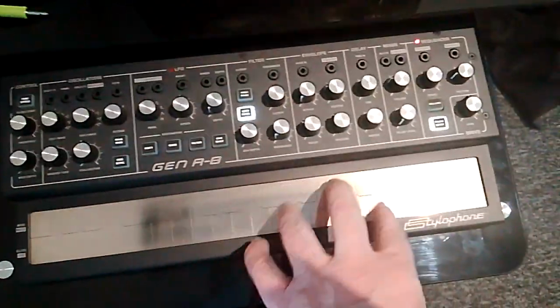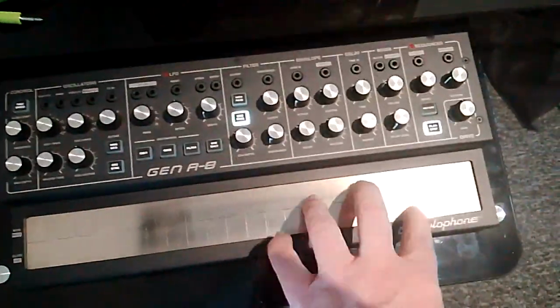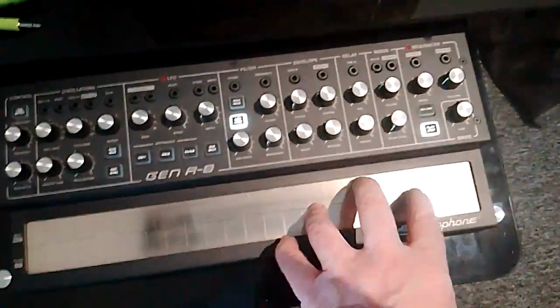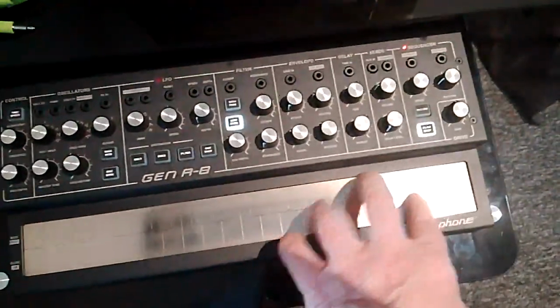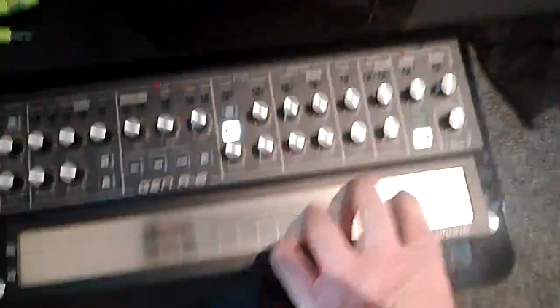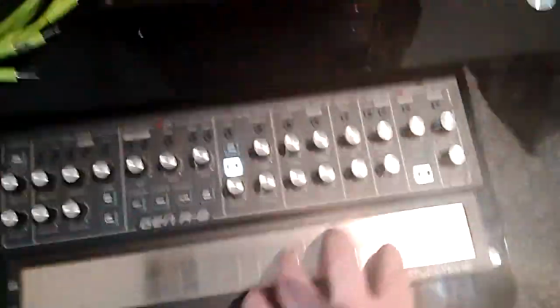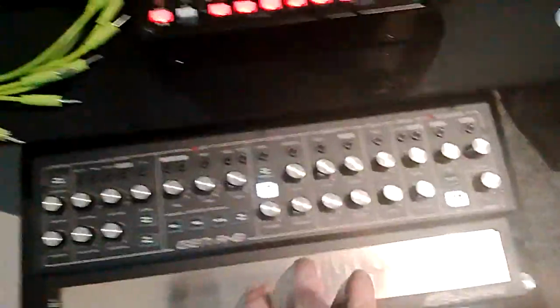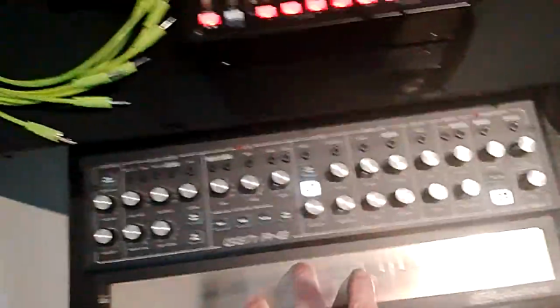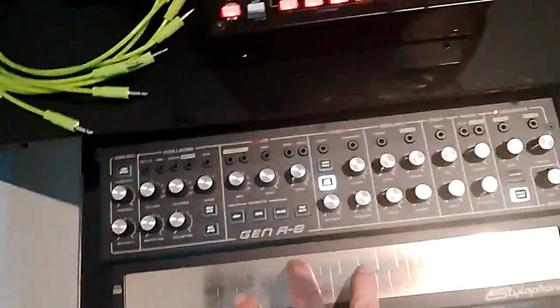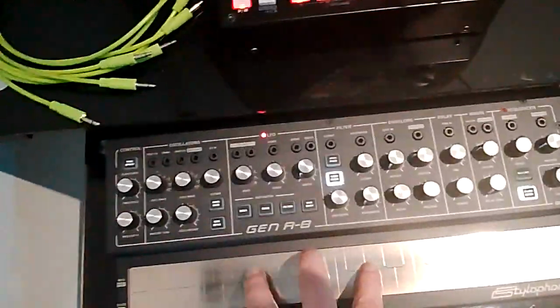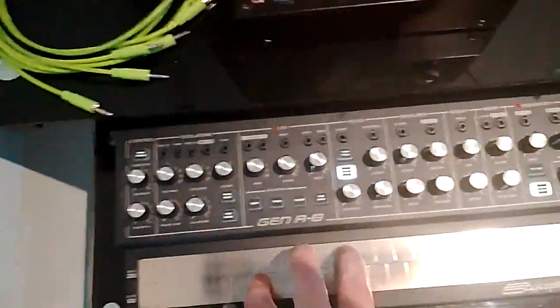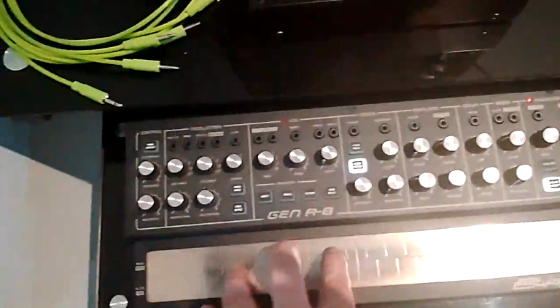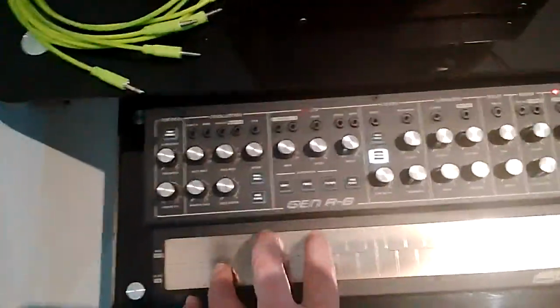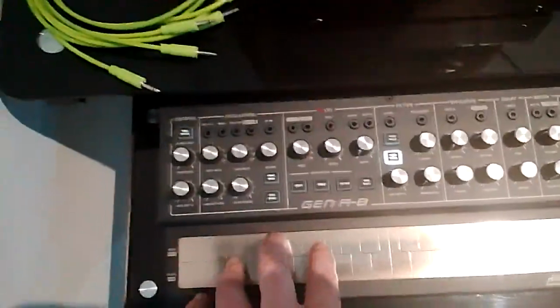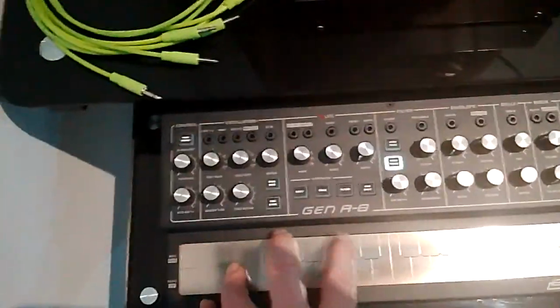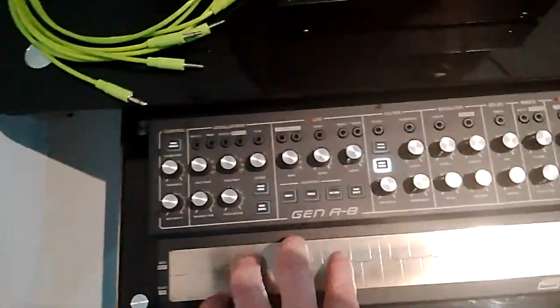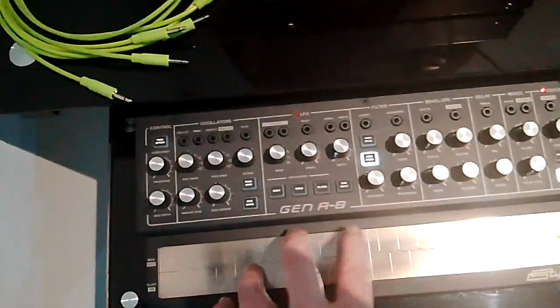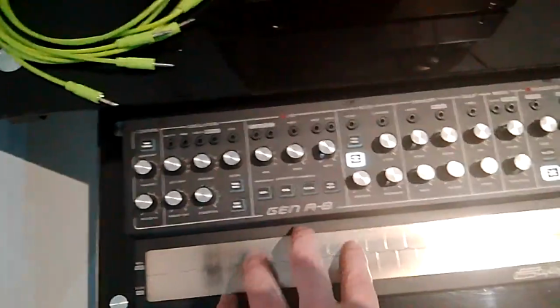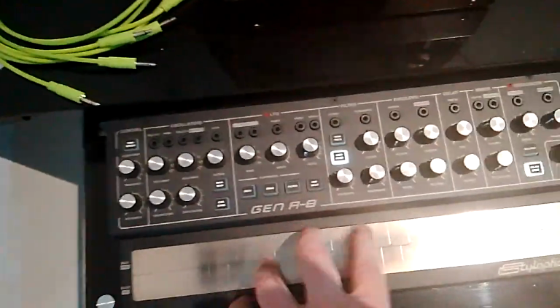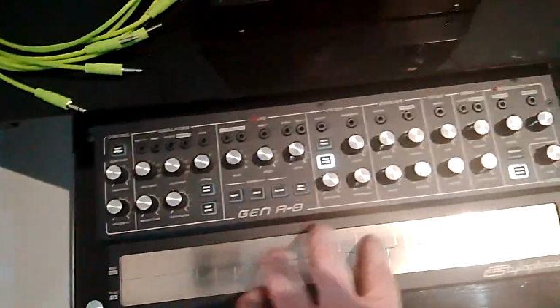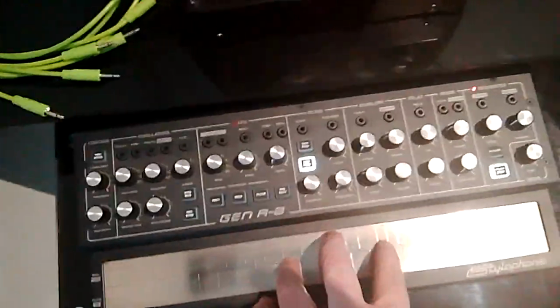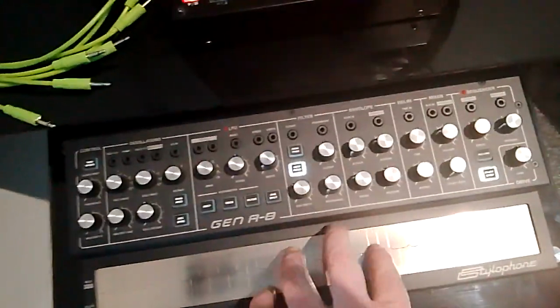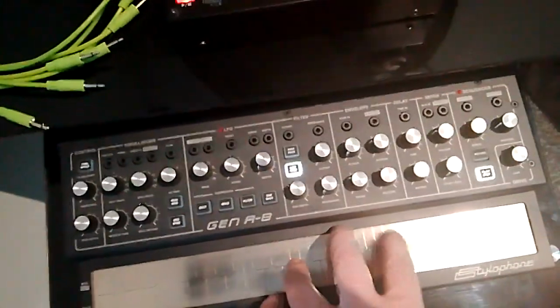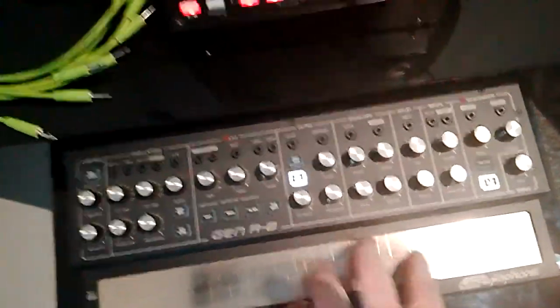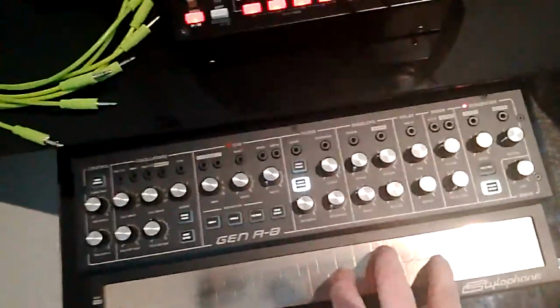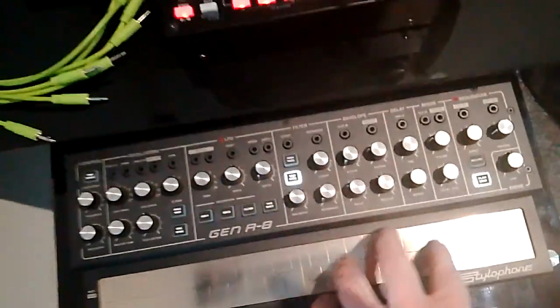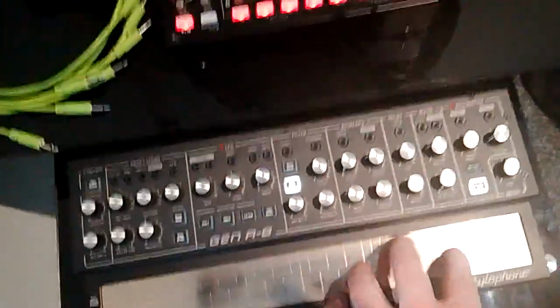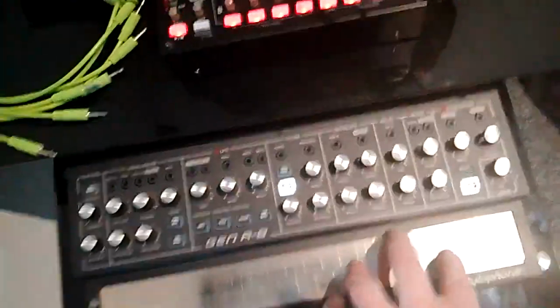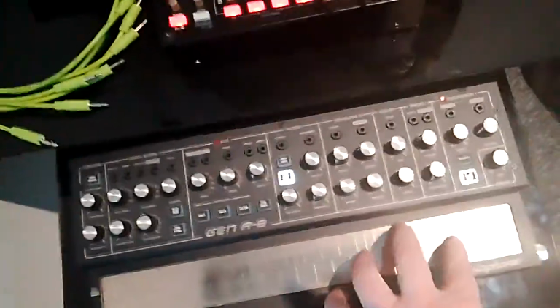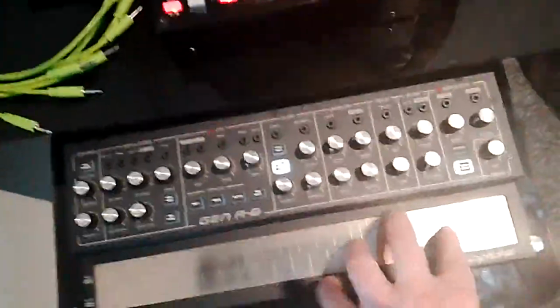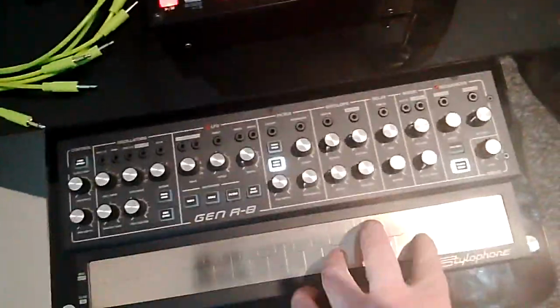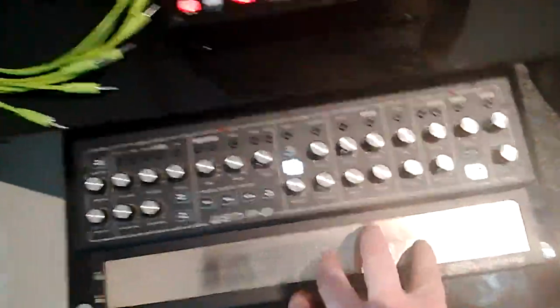Very grungy synth, this. Kind of like a lo-fi Moog.